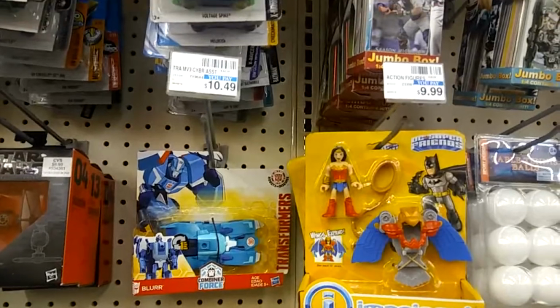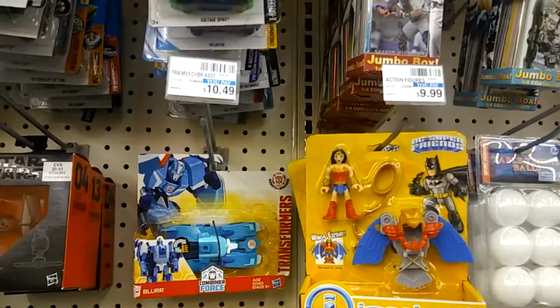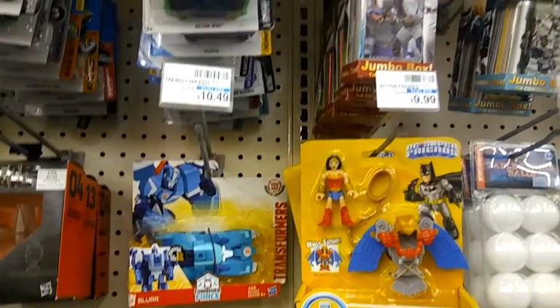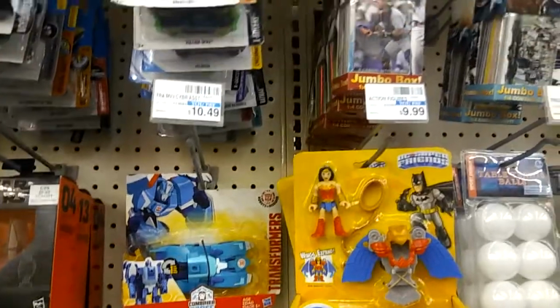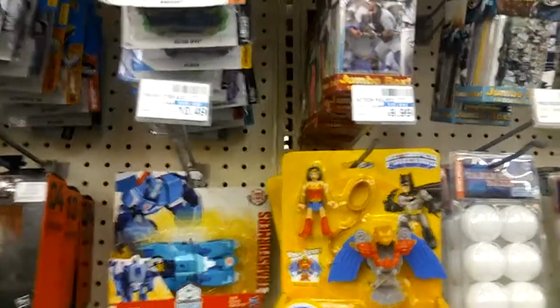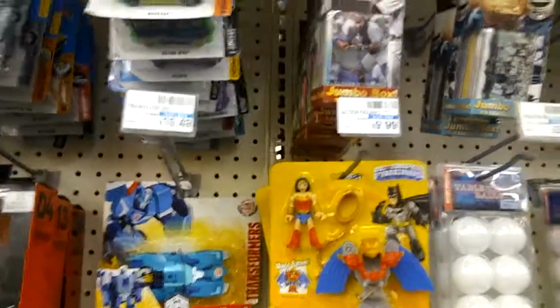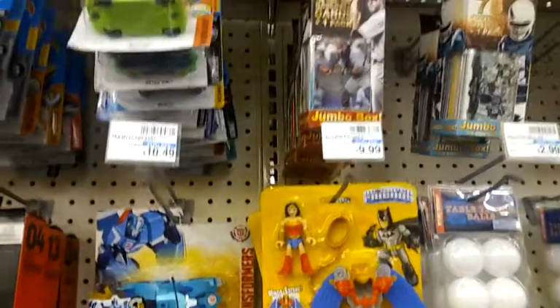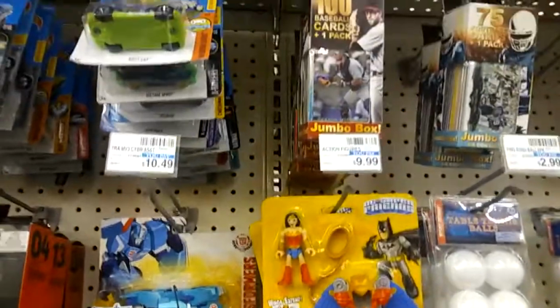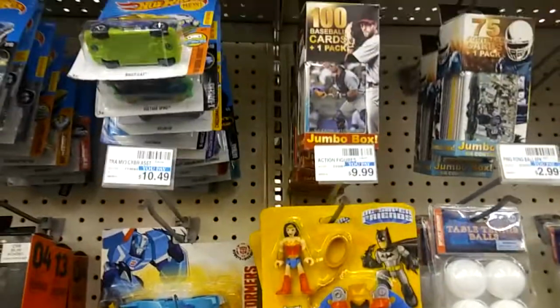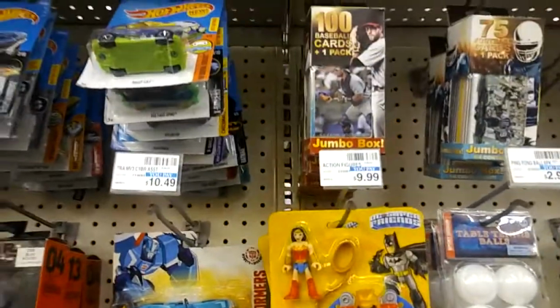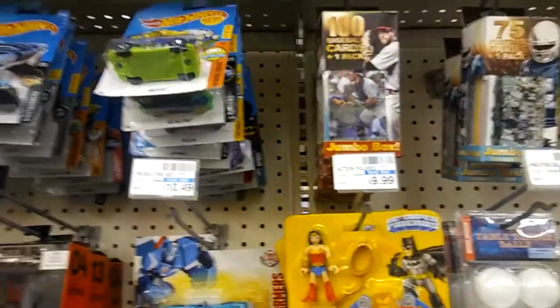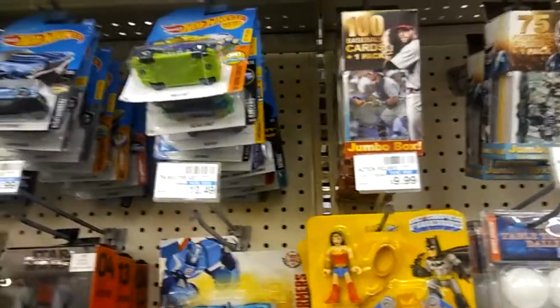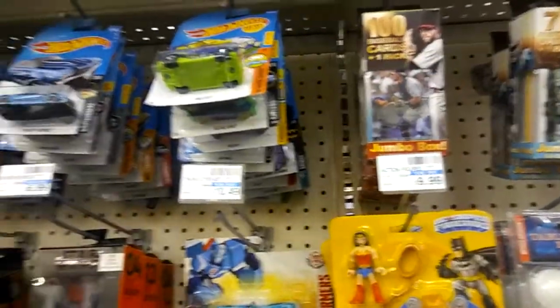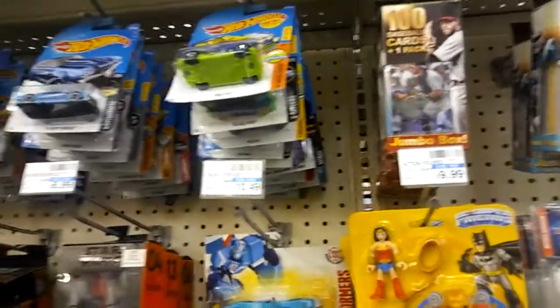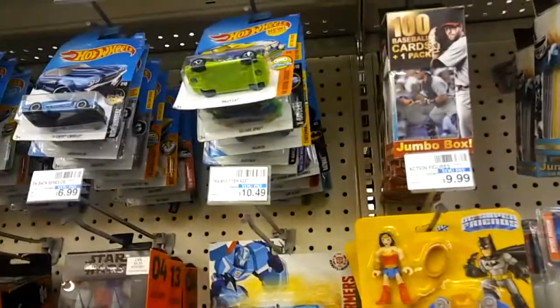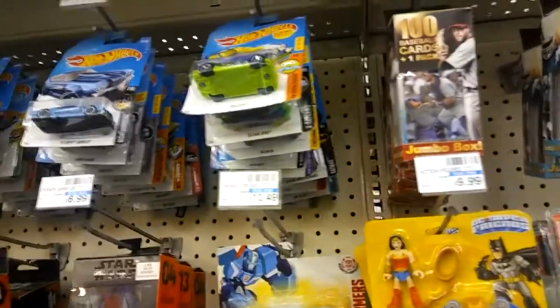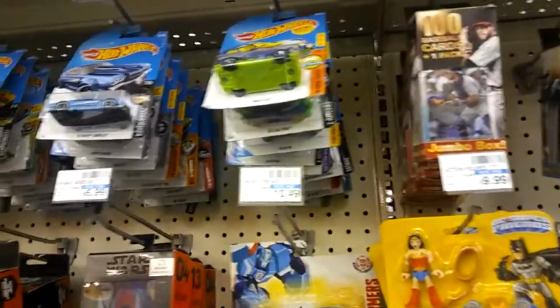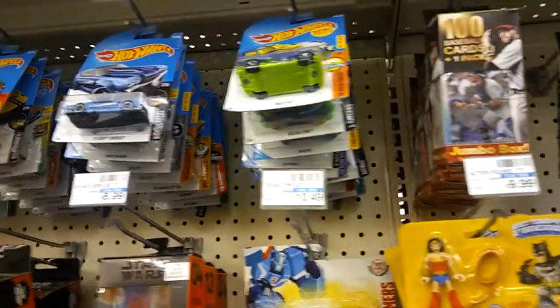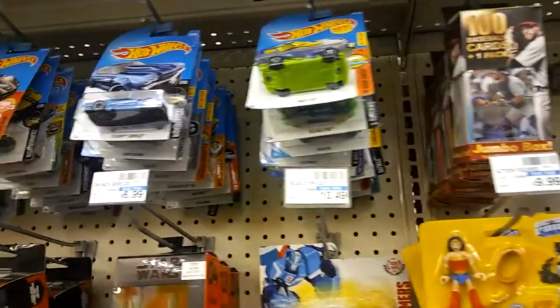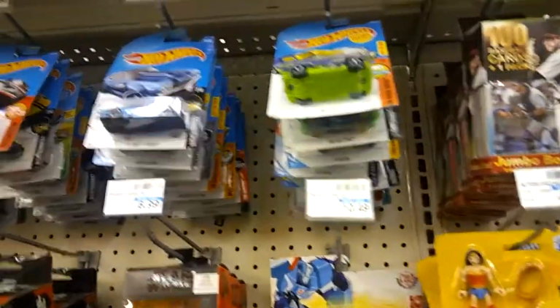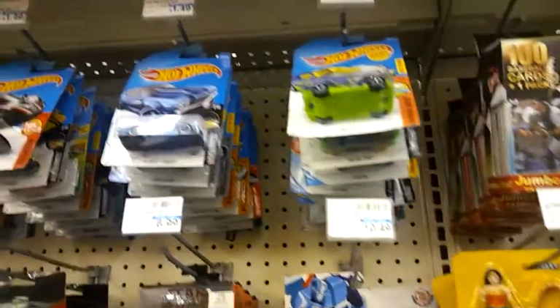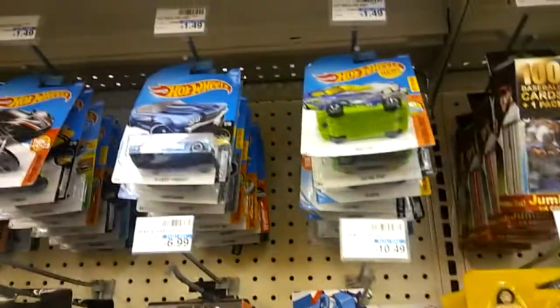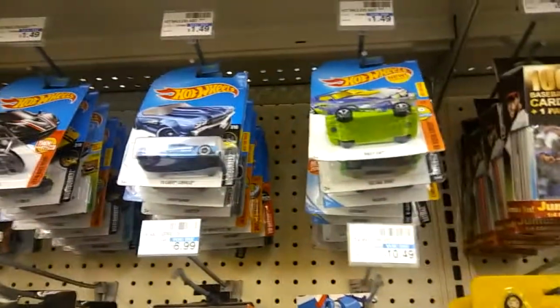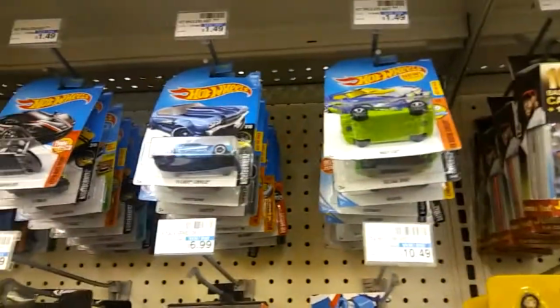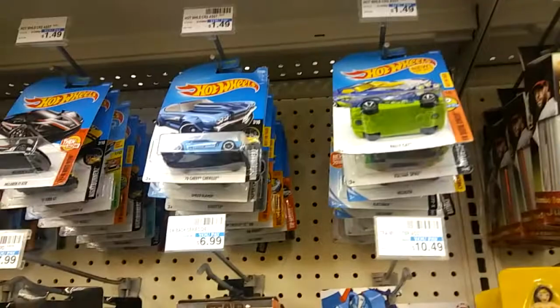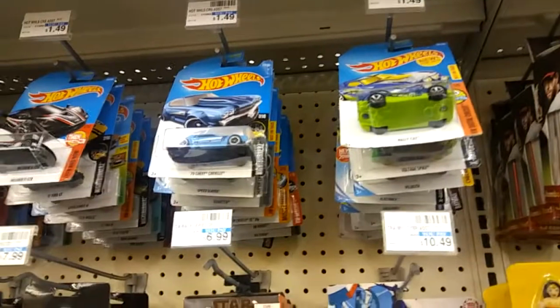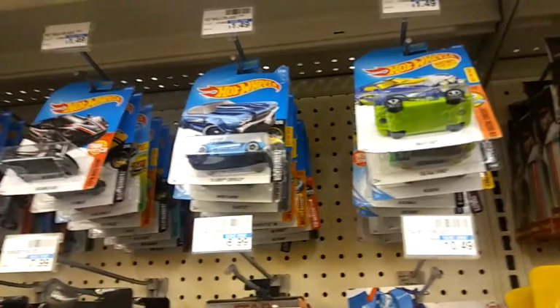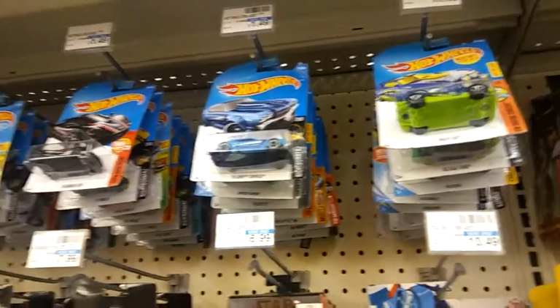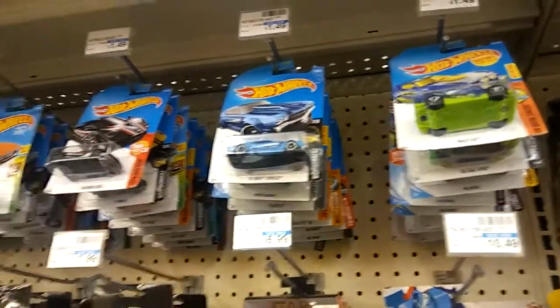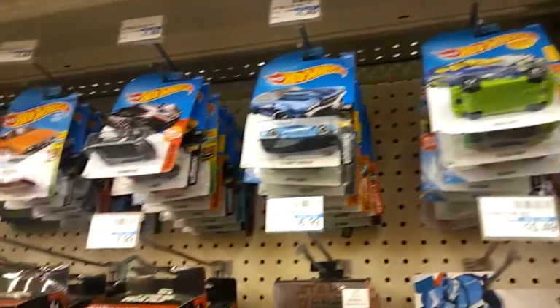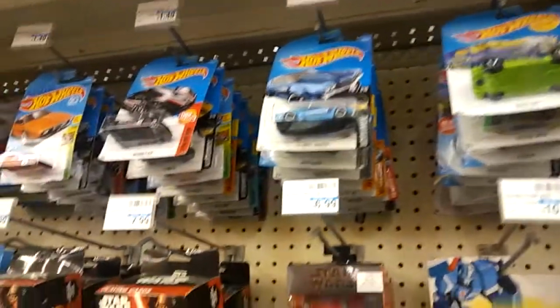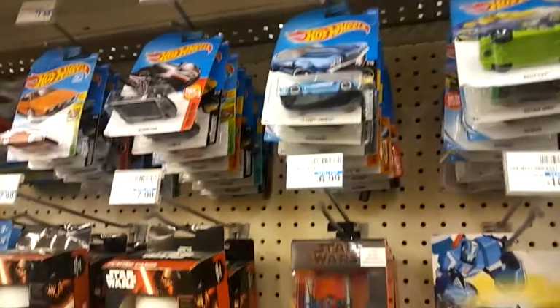What is going on guys, so I'm here at the store called Navarro and I'm gonna look at these Hot Wheels.